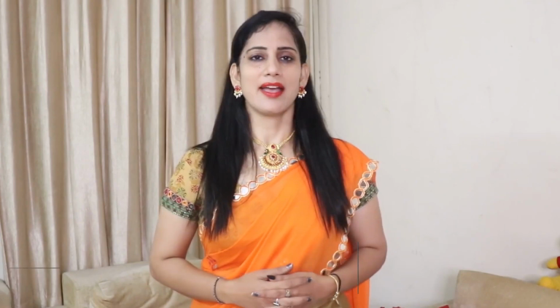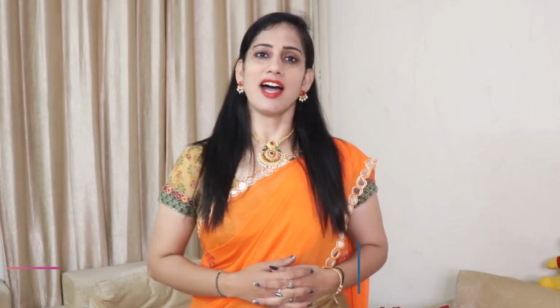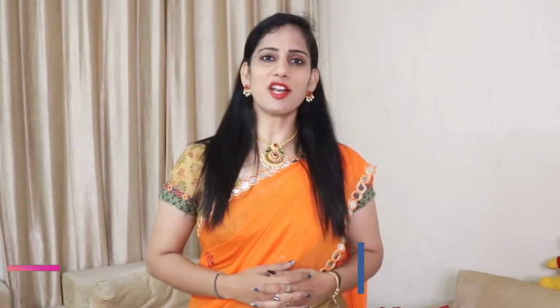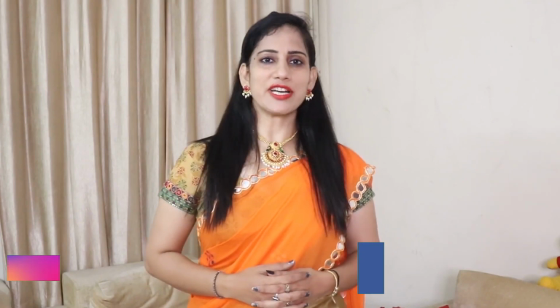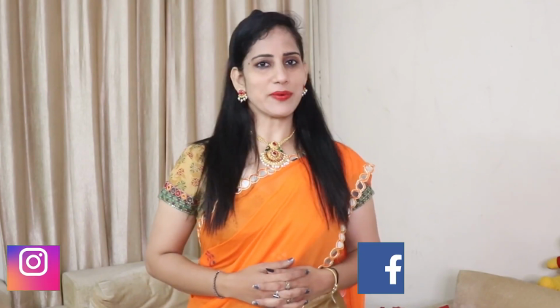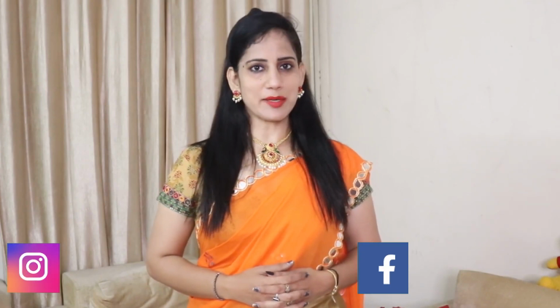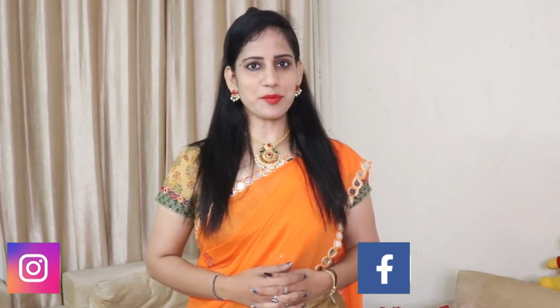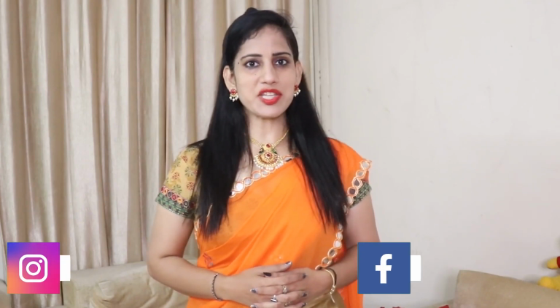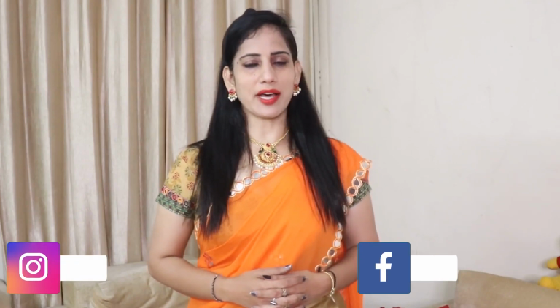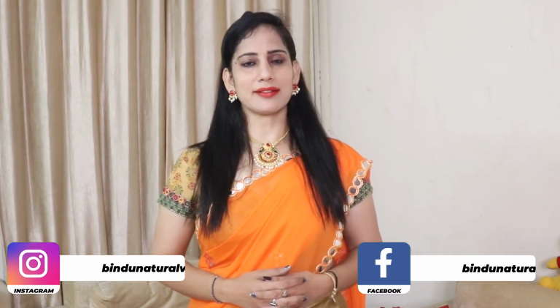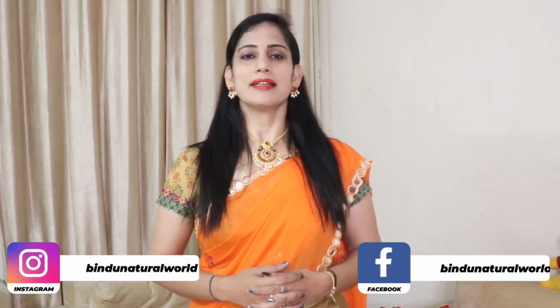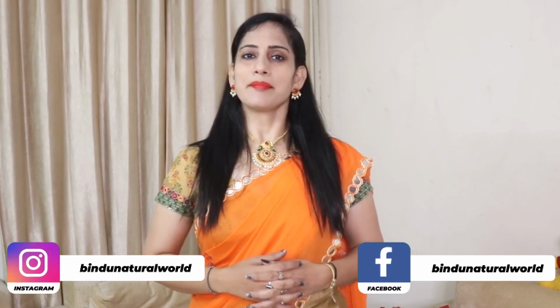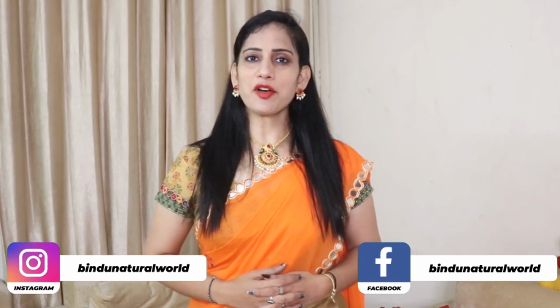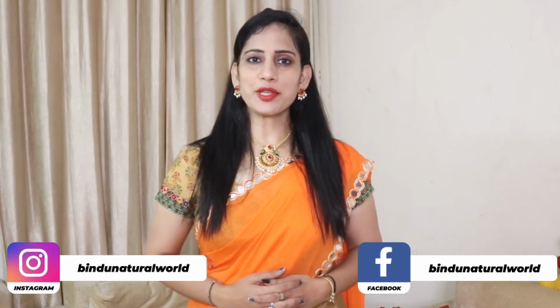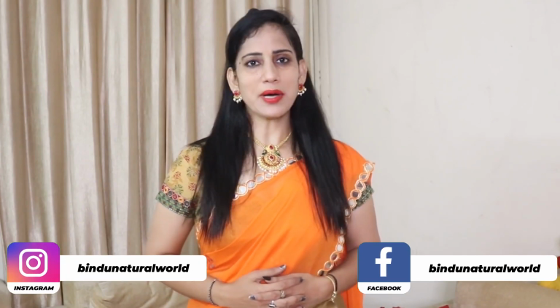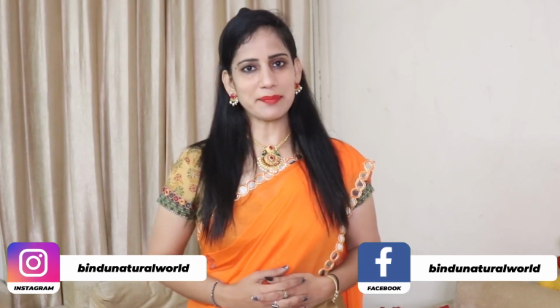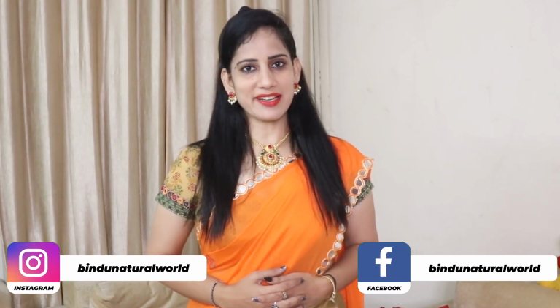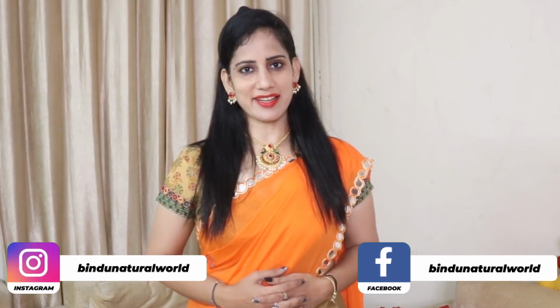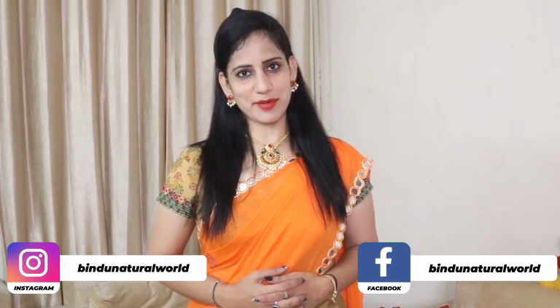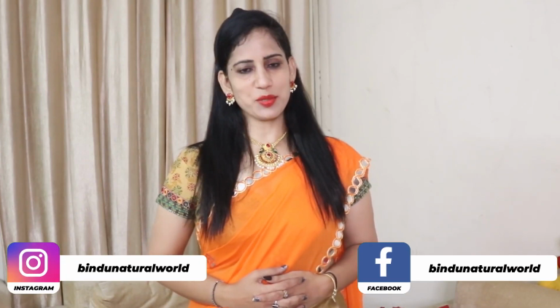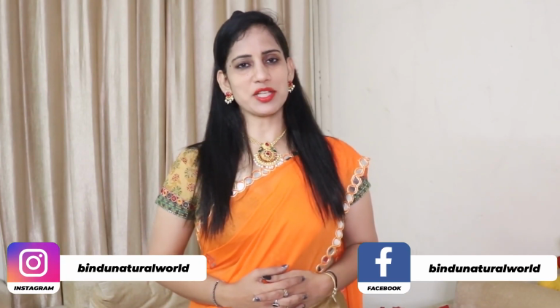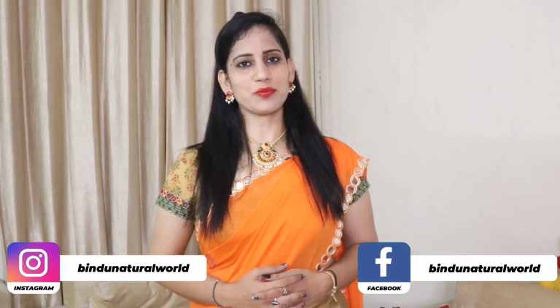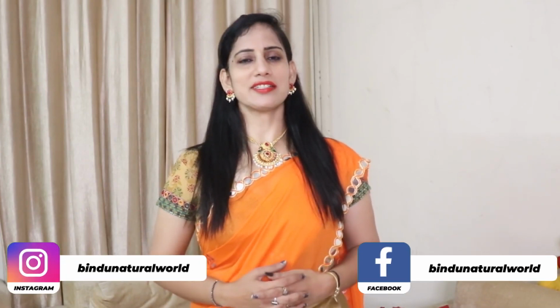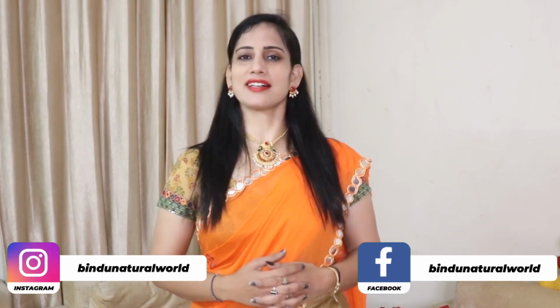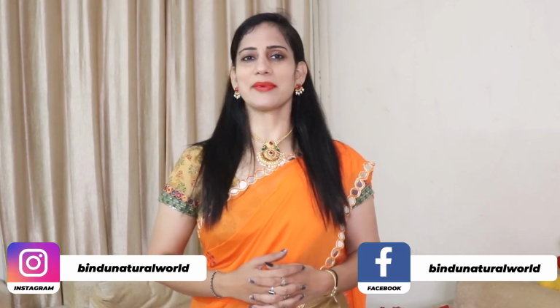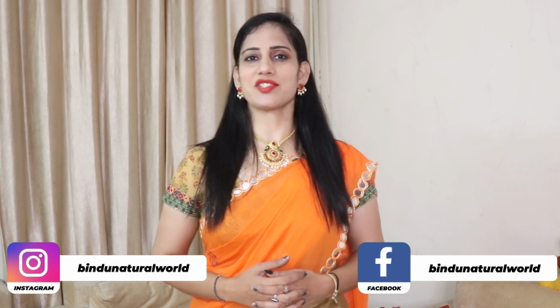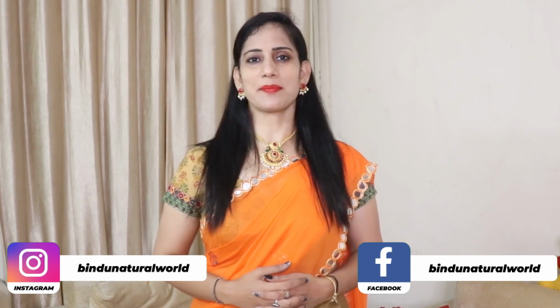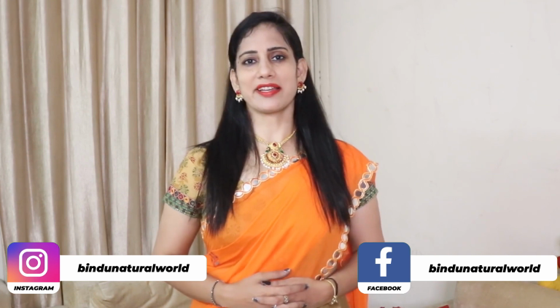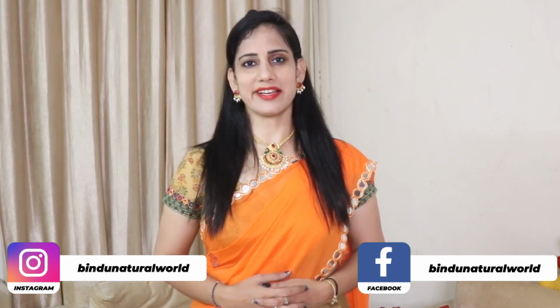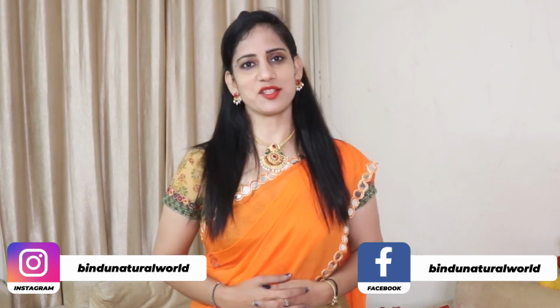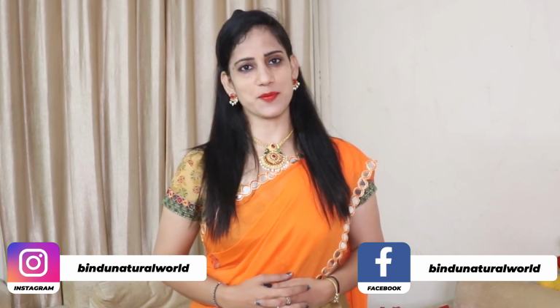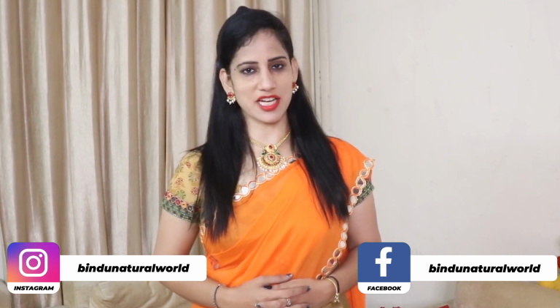Hello friends, welcome to my channel. I am Bindu. If you are watching Bindu Natural World and you are new to my channel, be sure to subscribe.